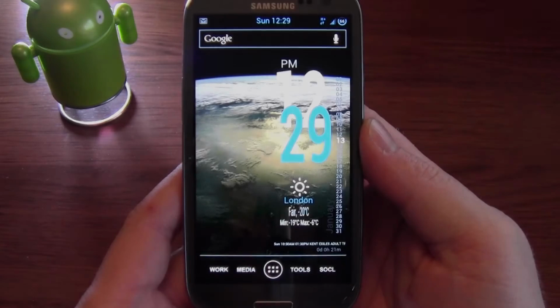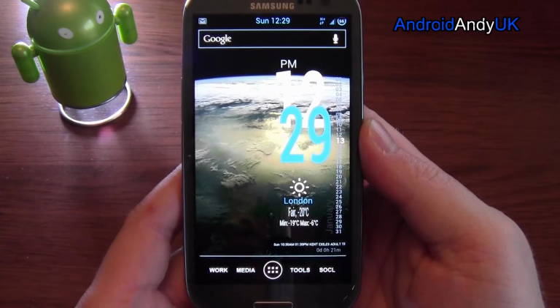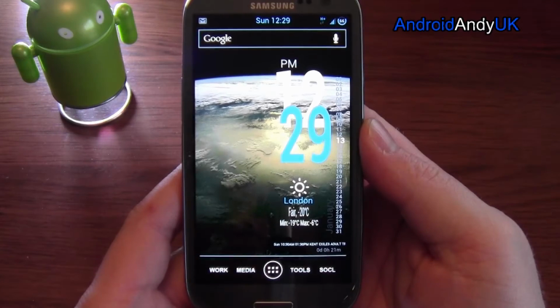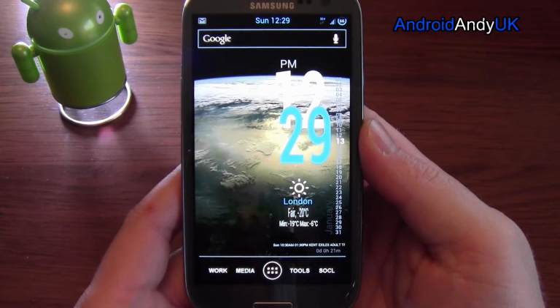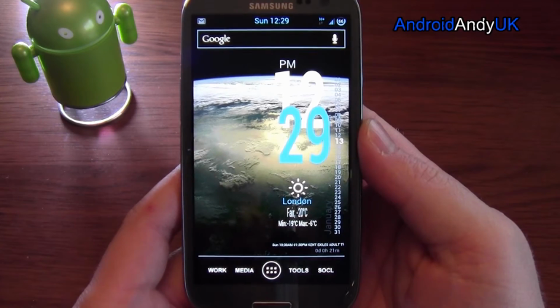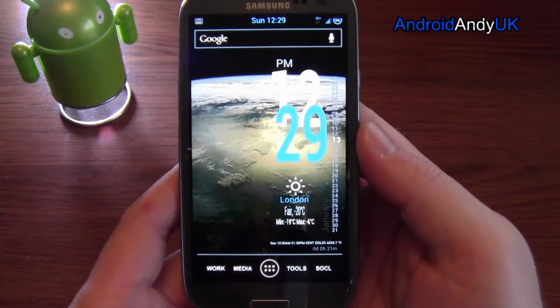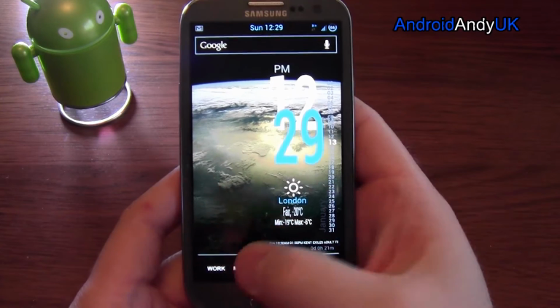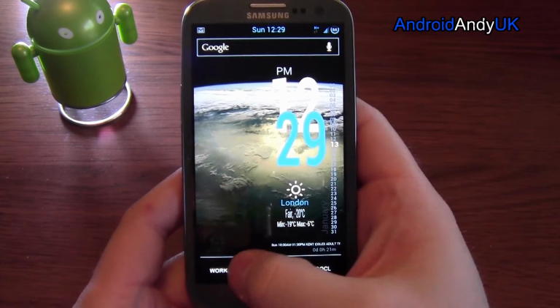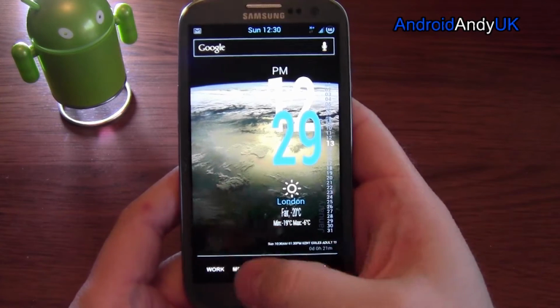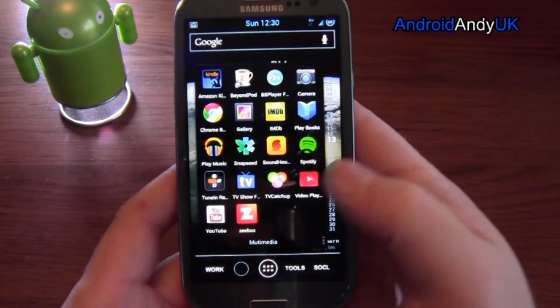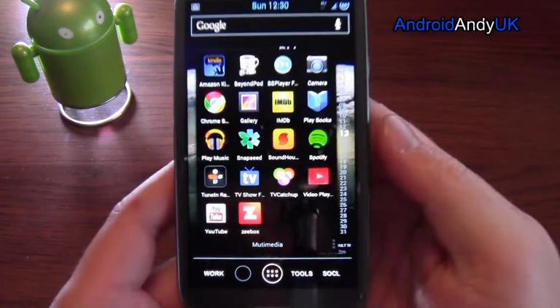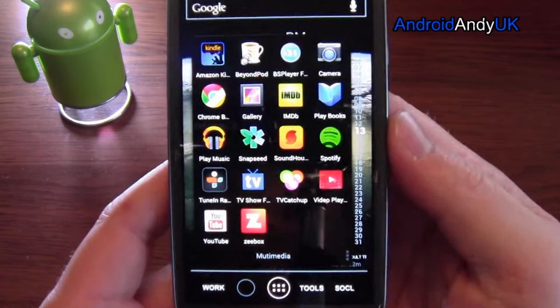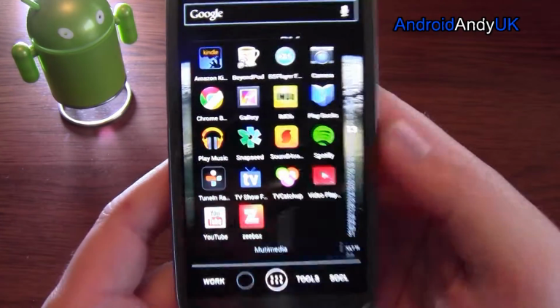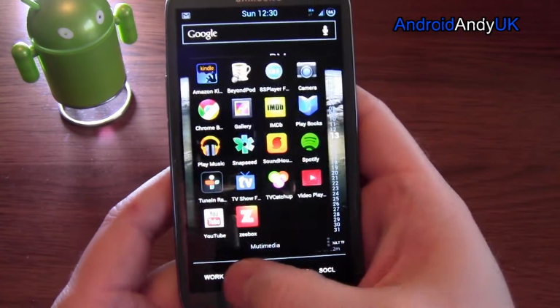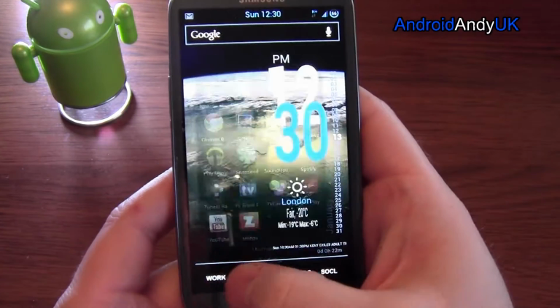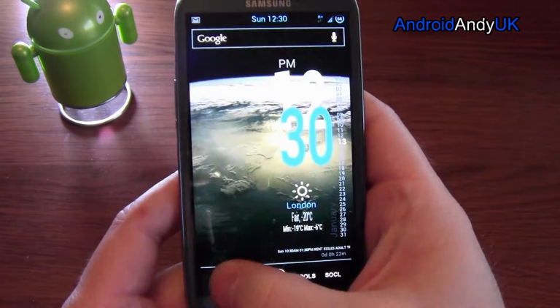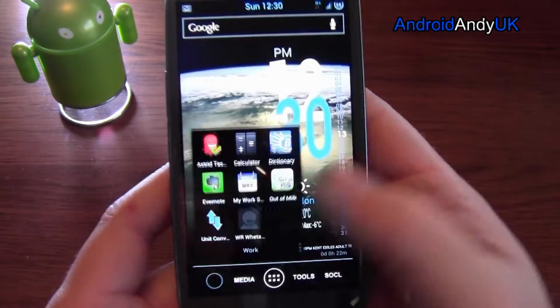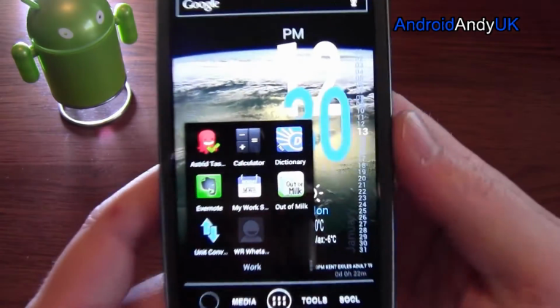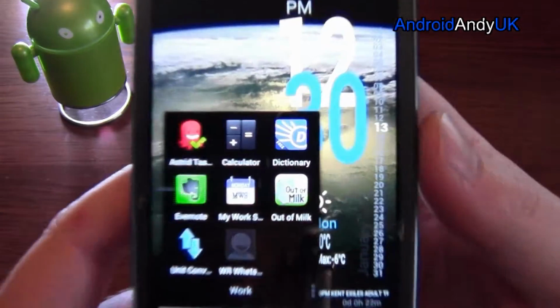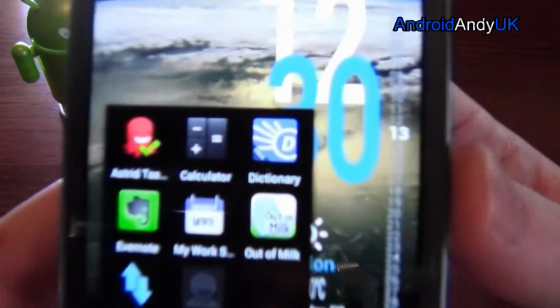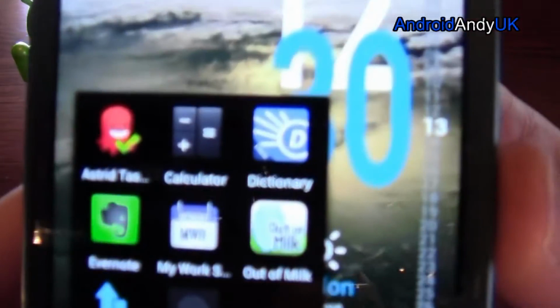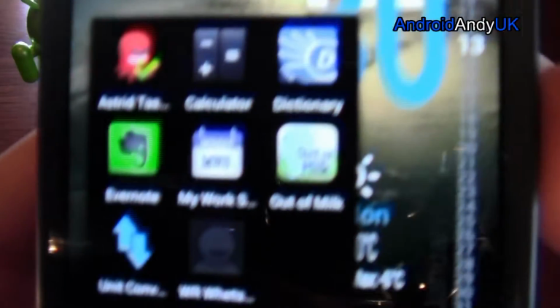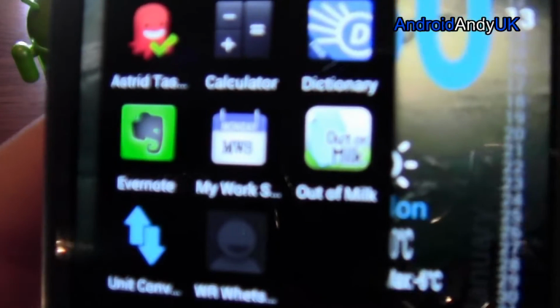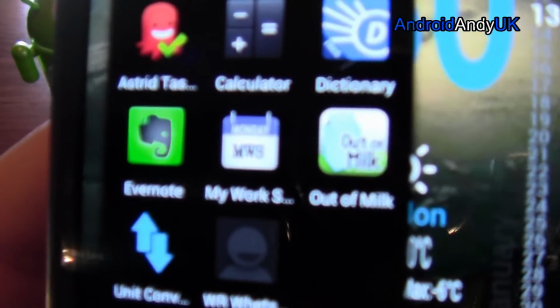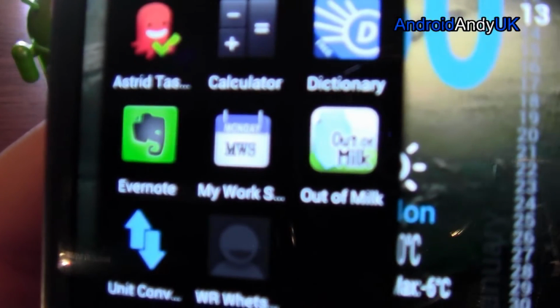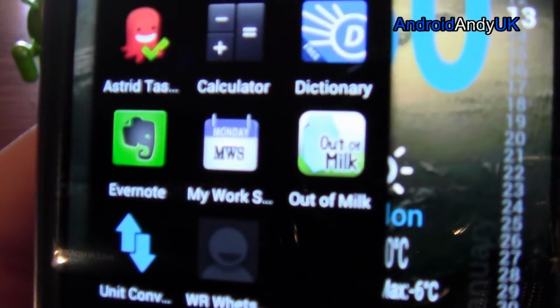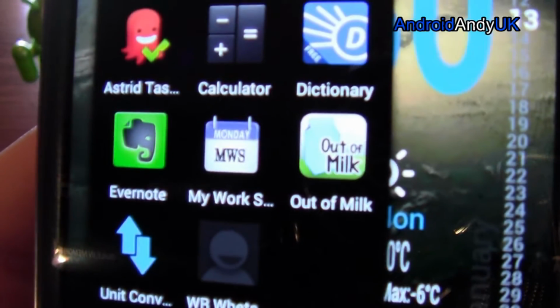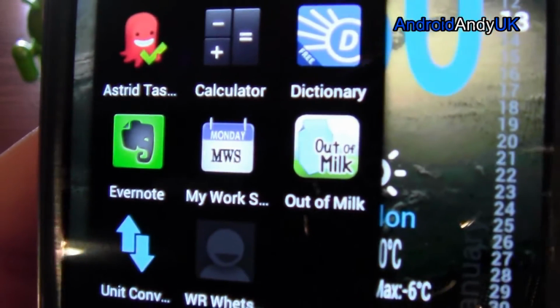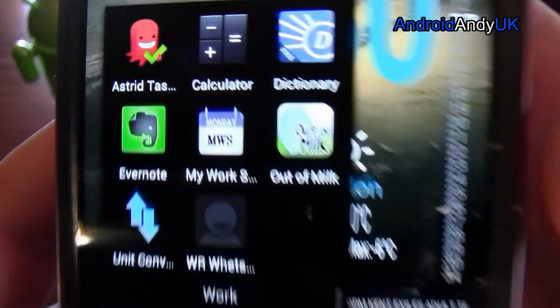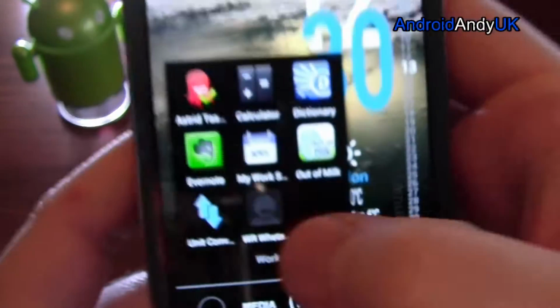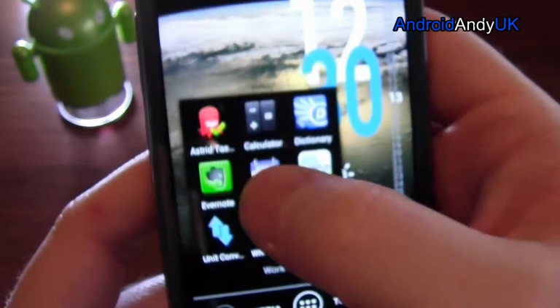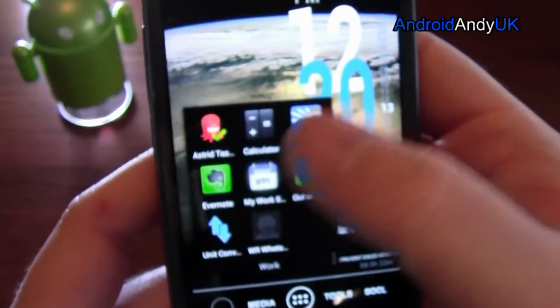Hey guys, welcome back. Android Andy here. I'm going to show you today it's another short, quick app review — My Work Schedule.